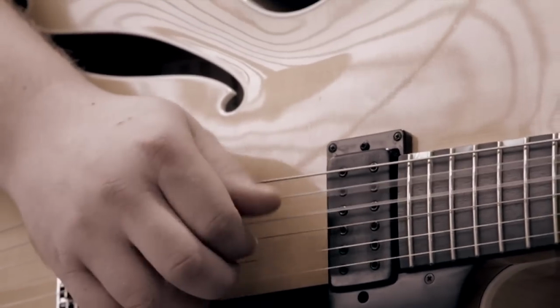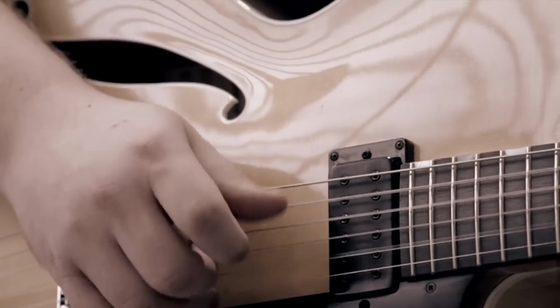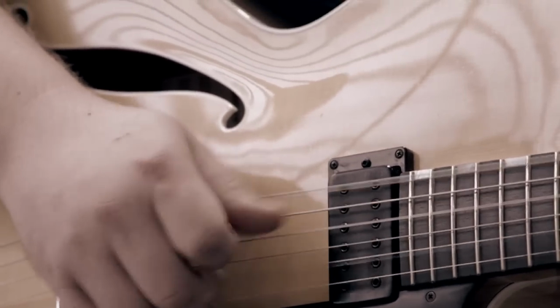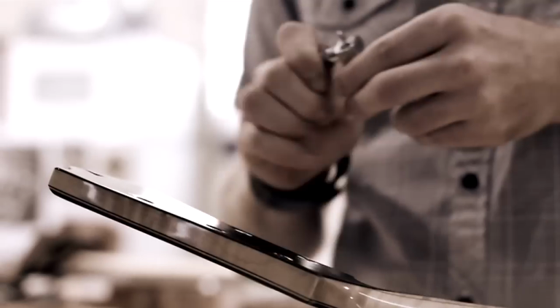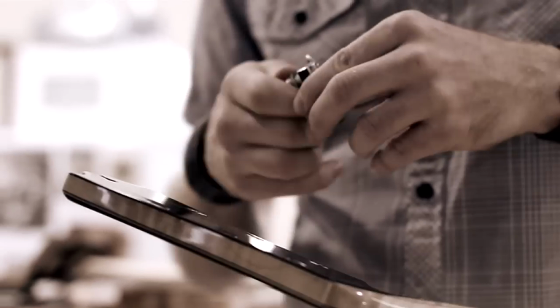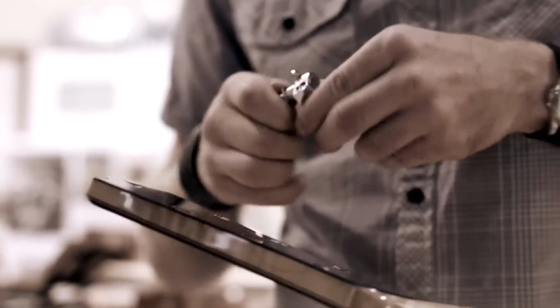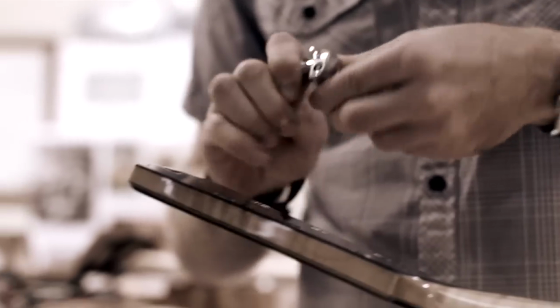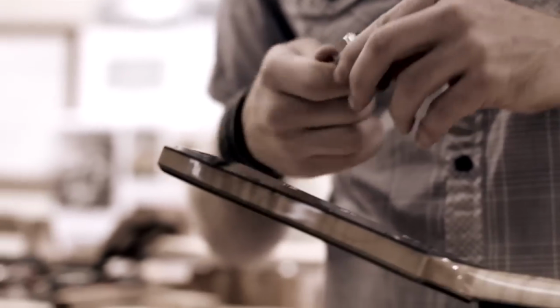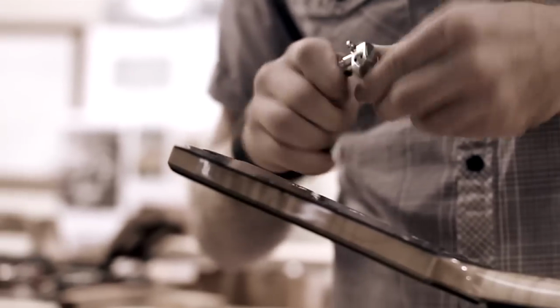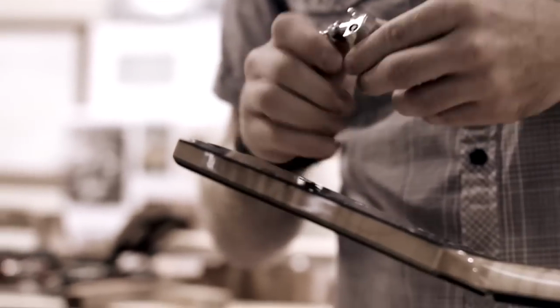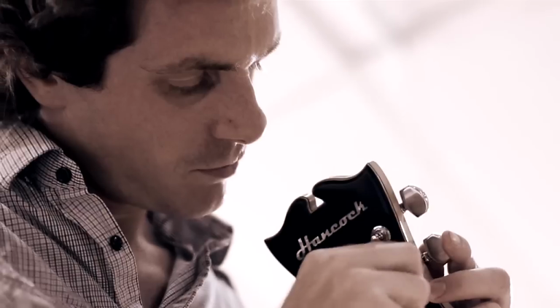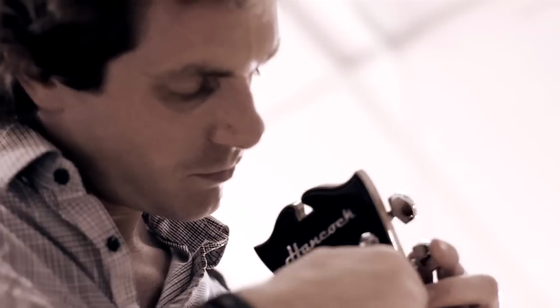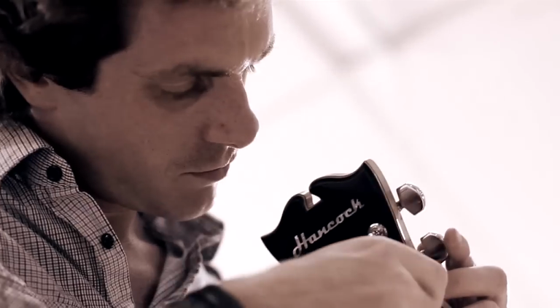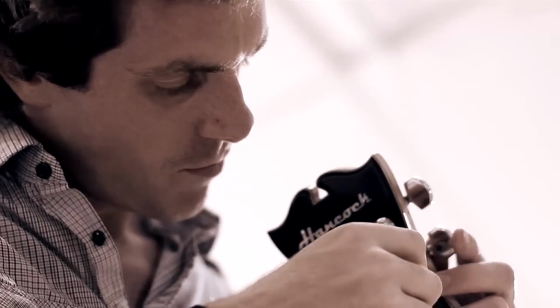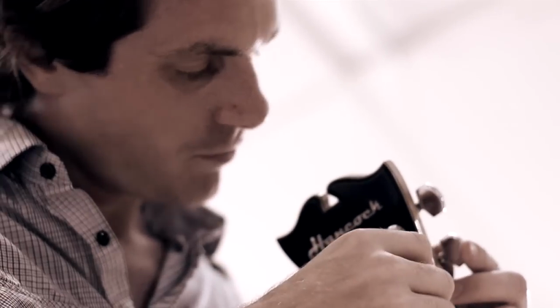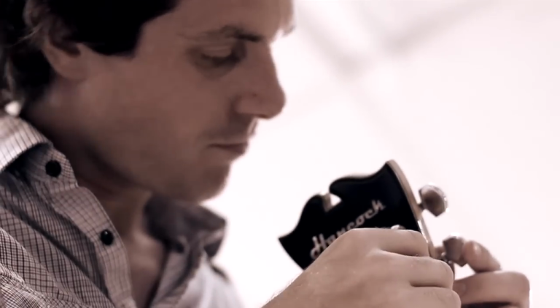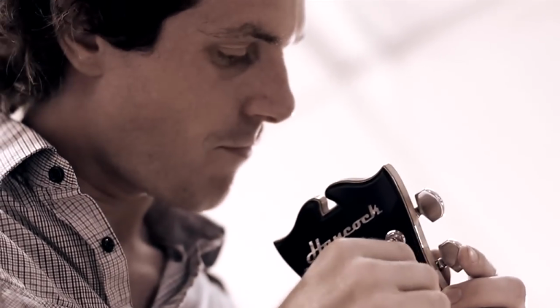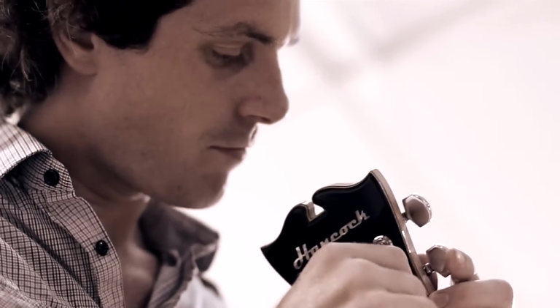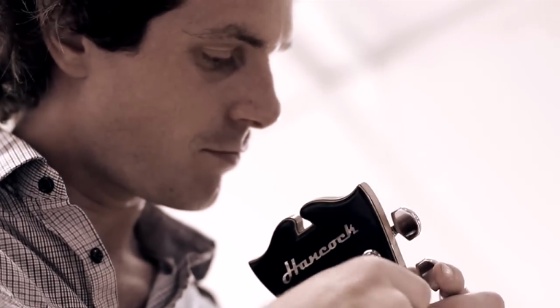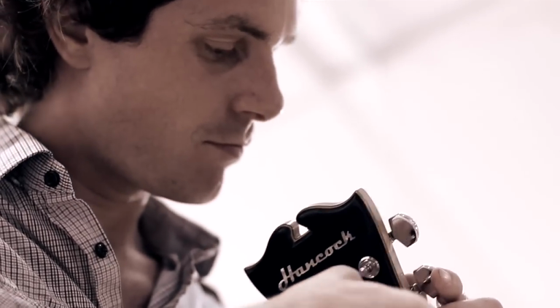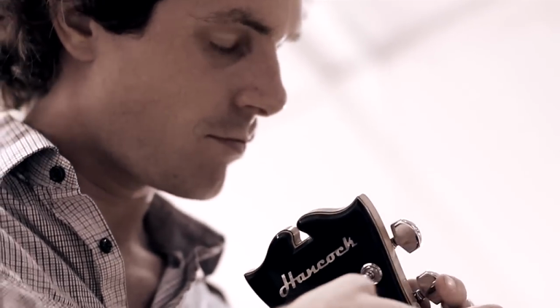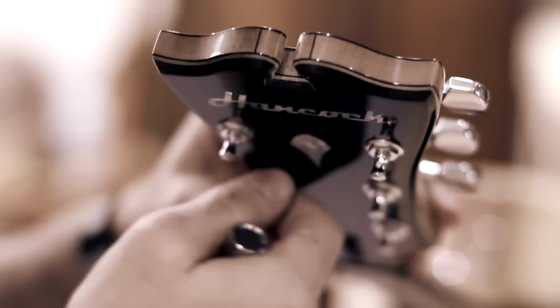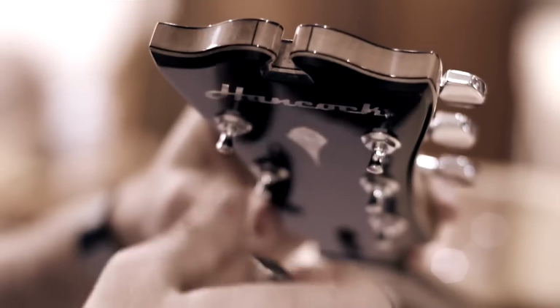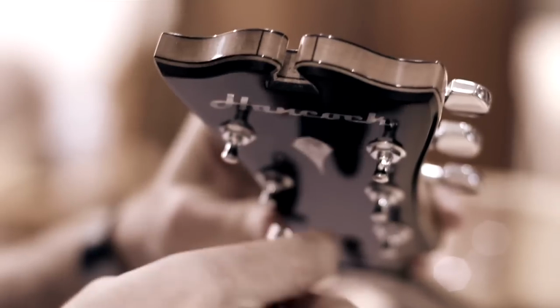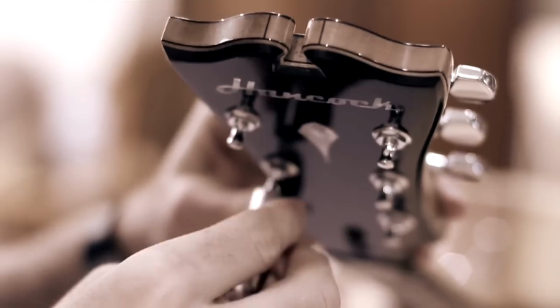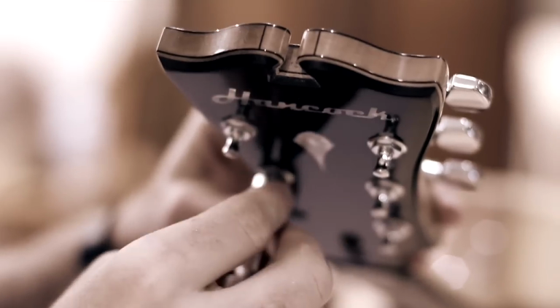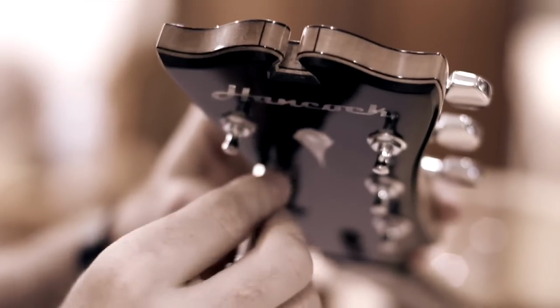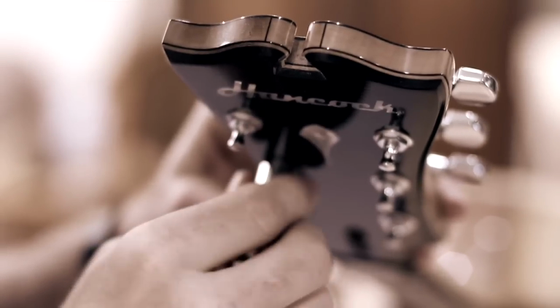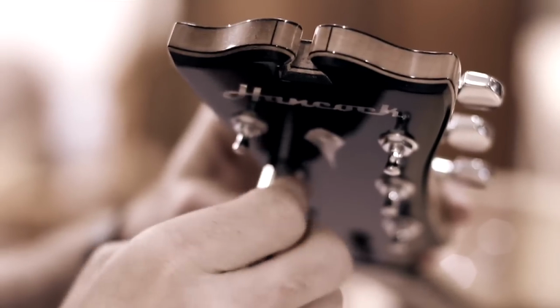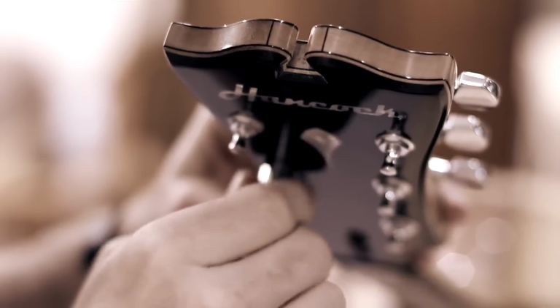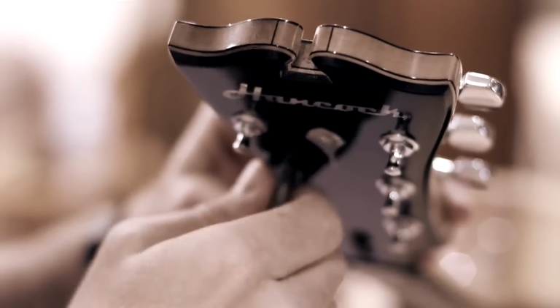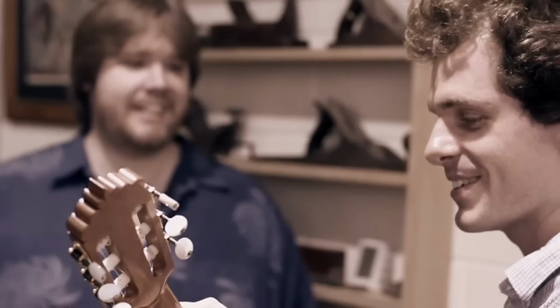I think what our customers love is that the guitar they end up with is not like one that anyone else in the world has. Every one of them is different.